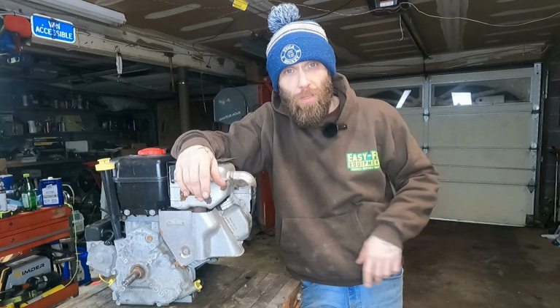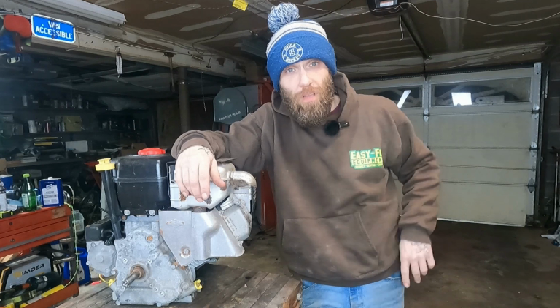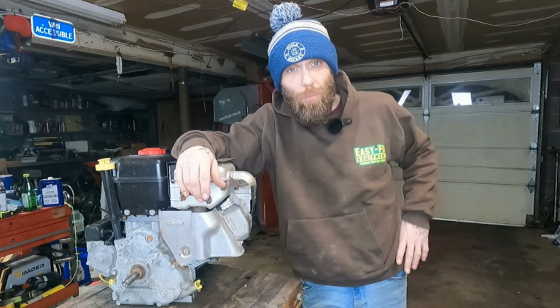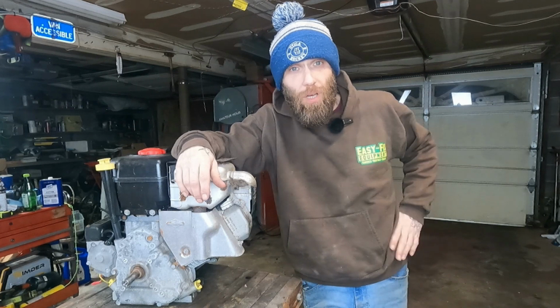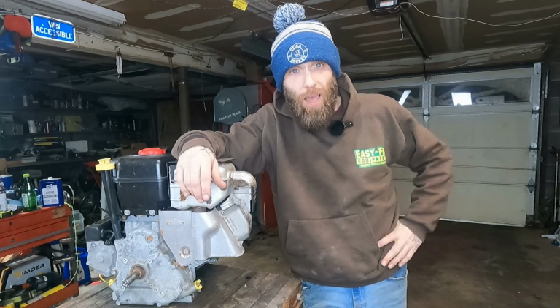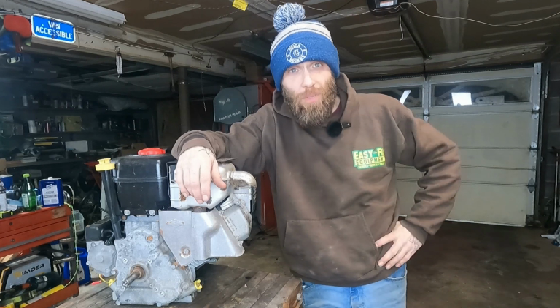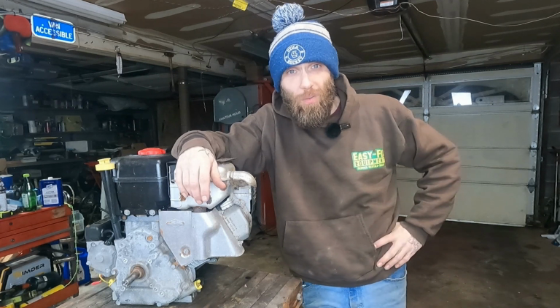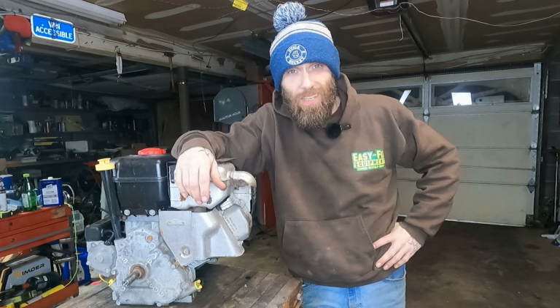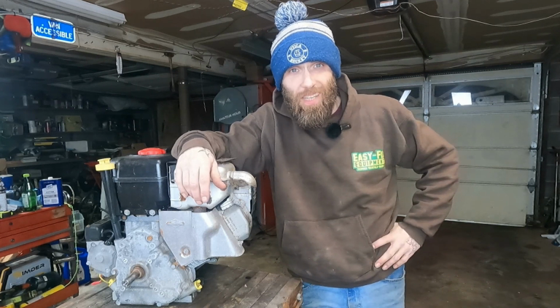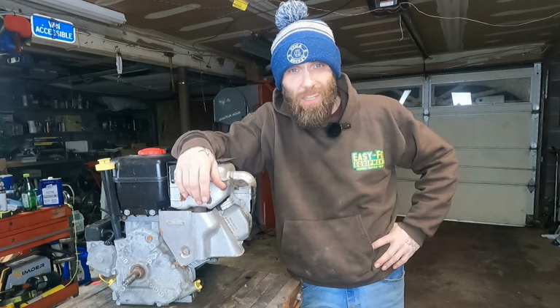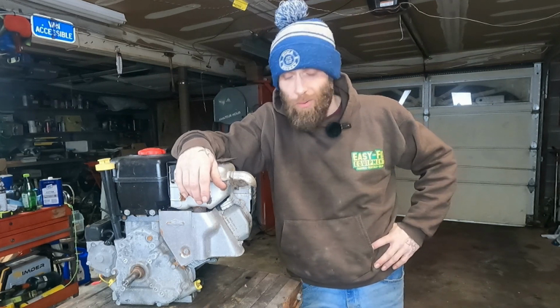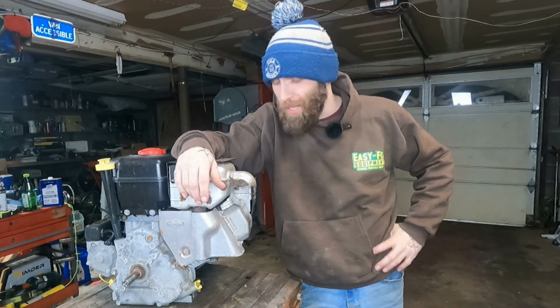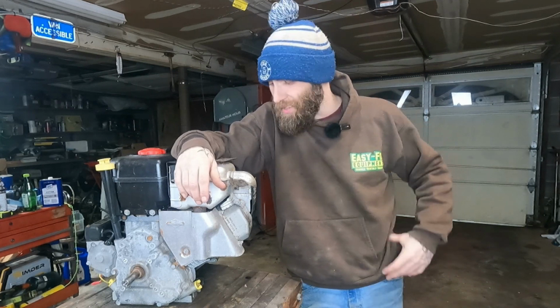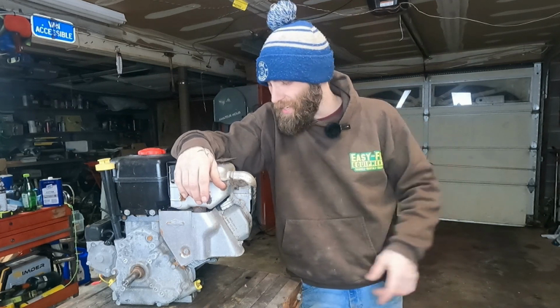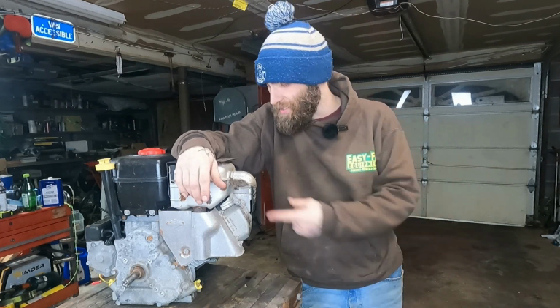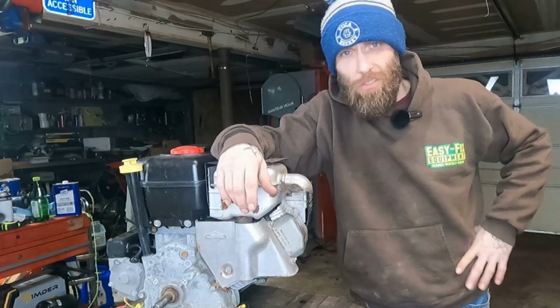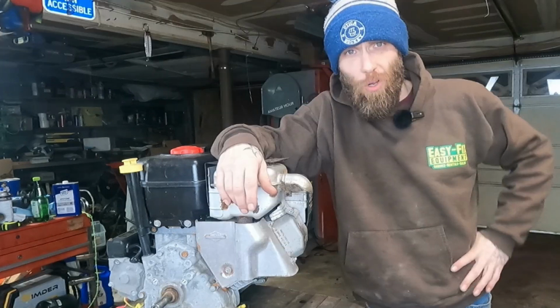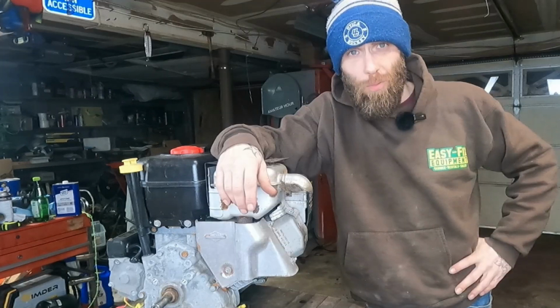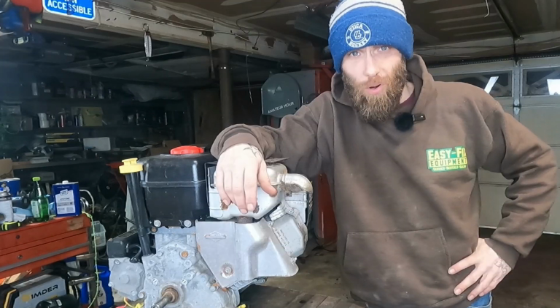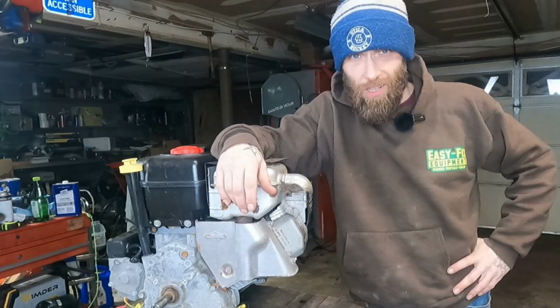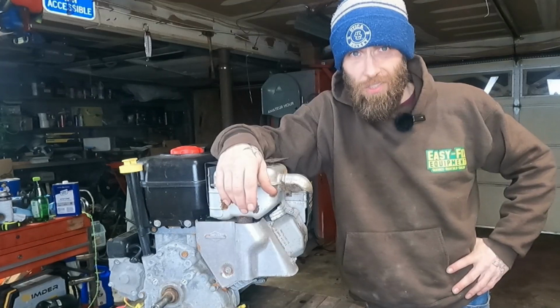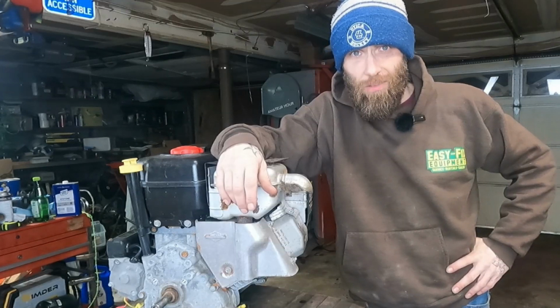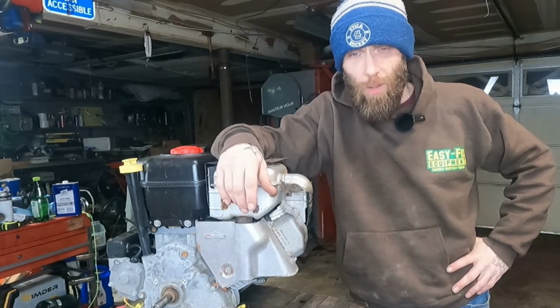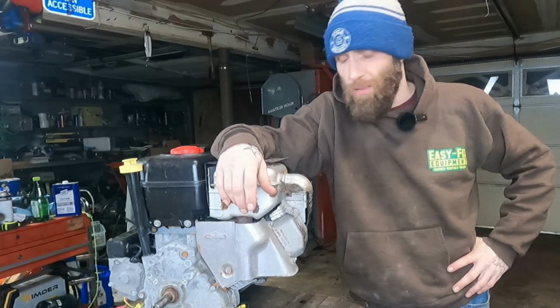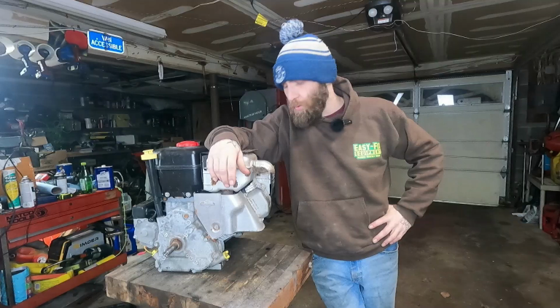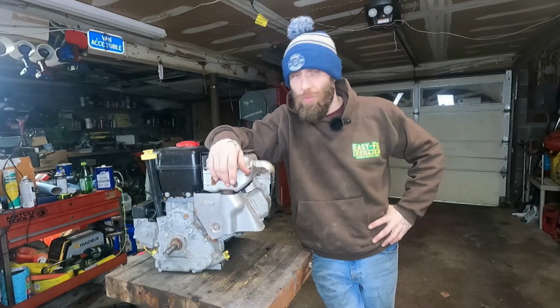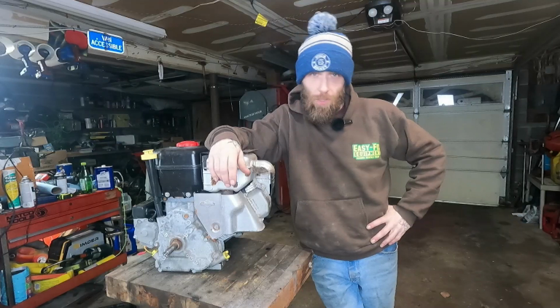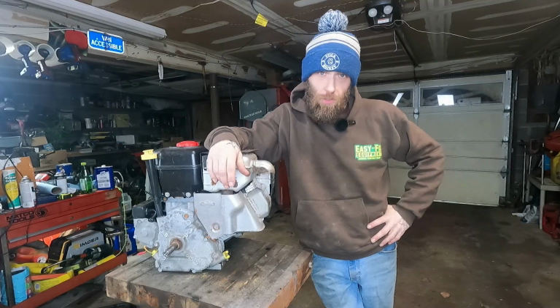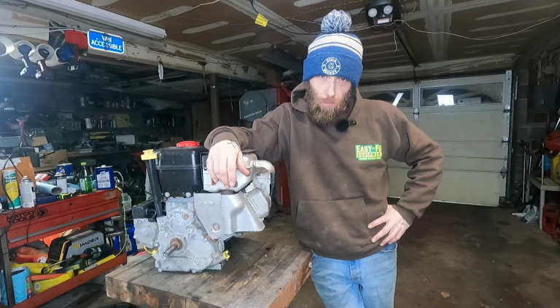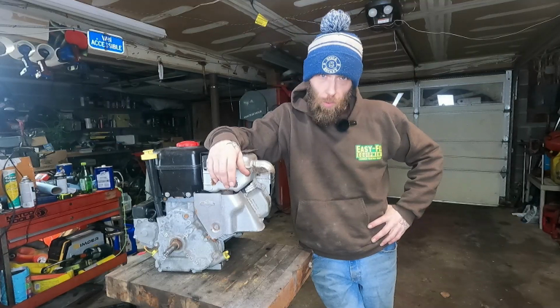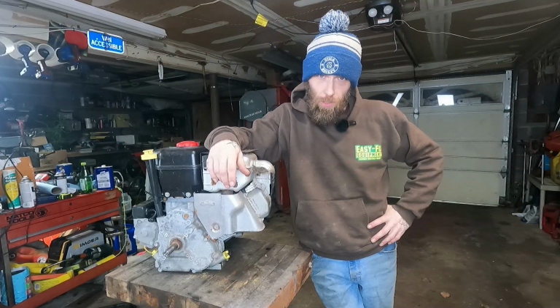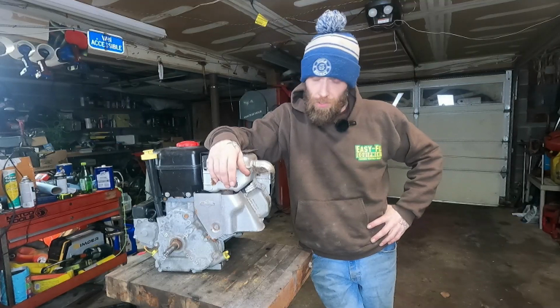What is up, Buck? I'm Doug with D&E in the garage, and this is a snowblower engine. Well, used to be a snowblower engine.